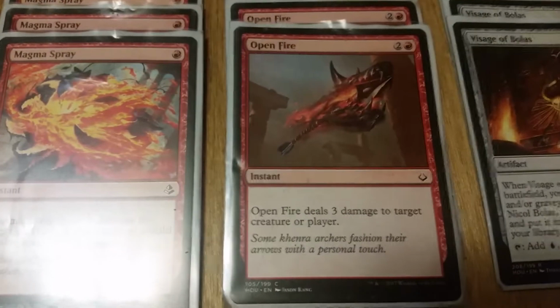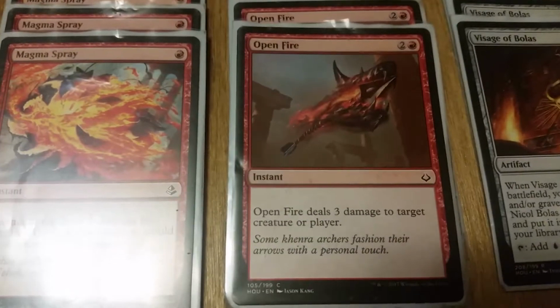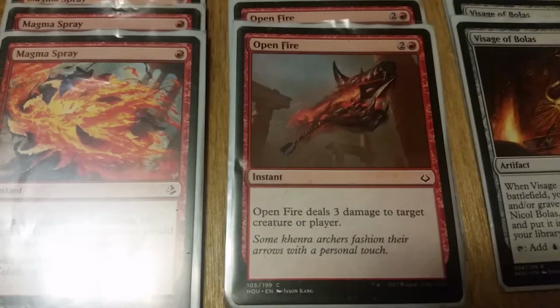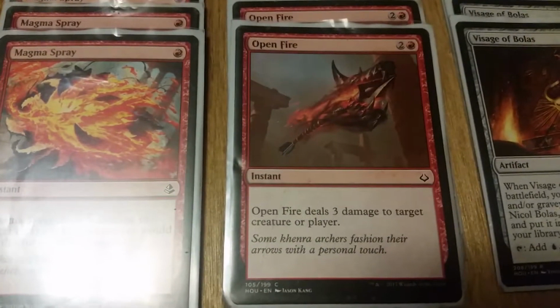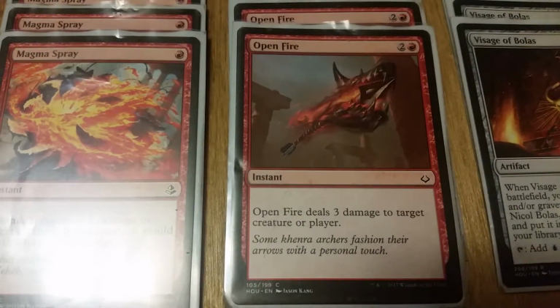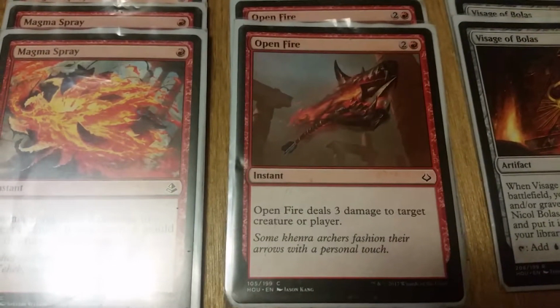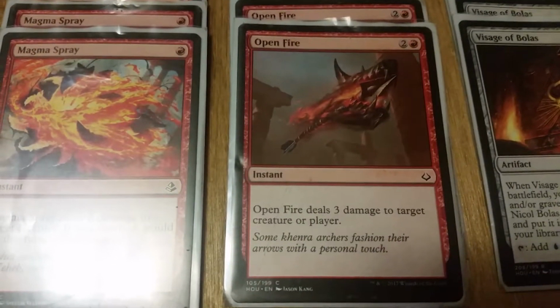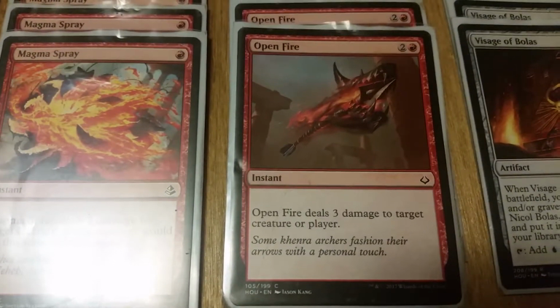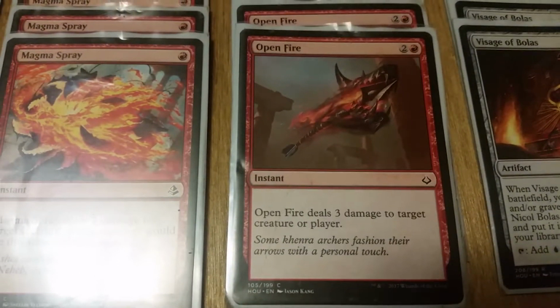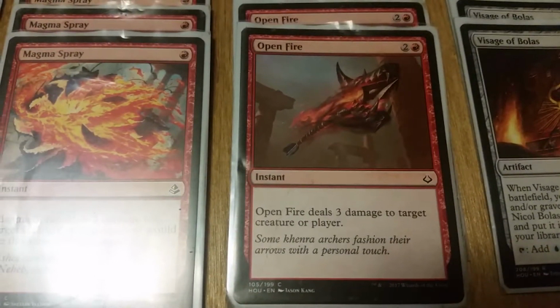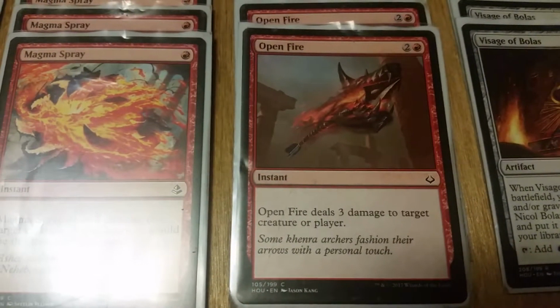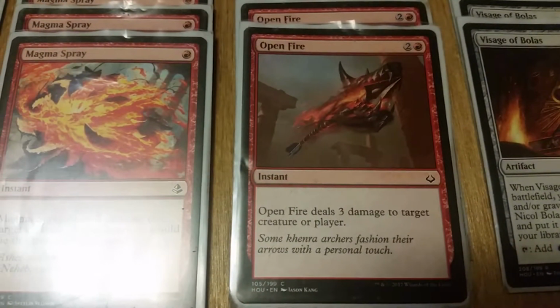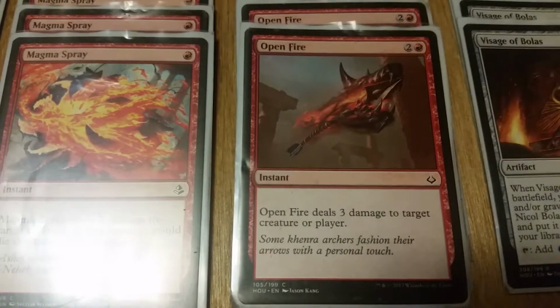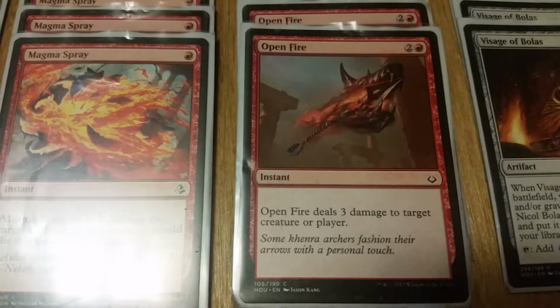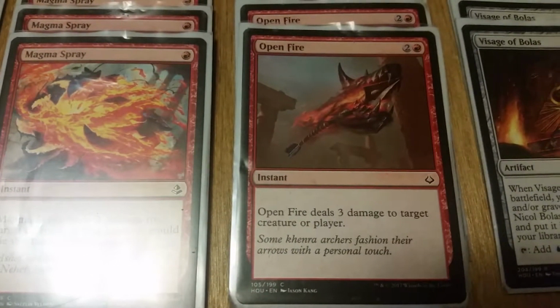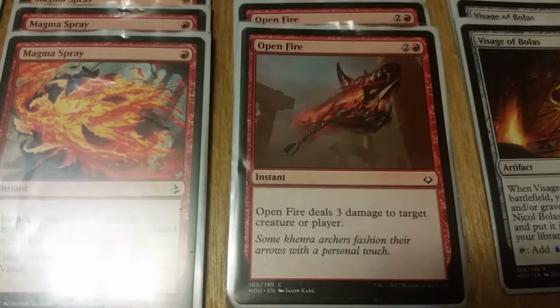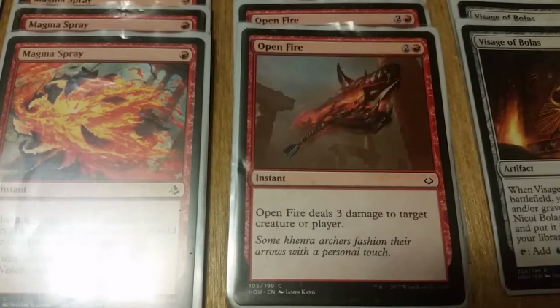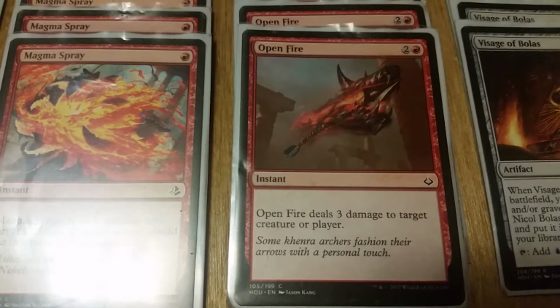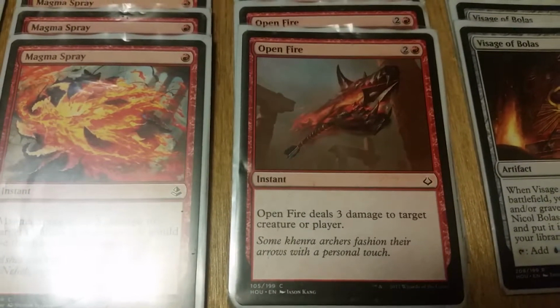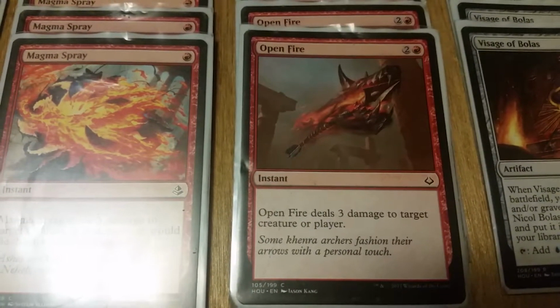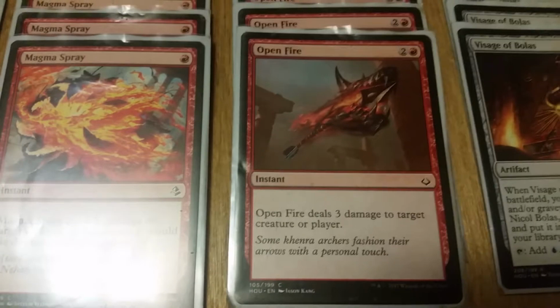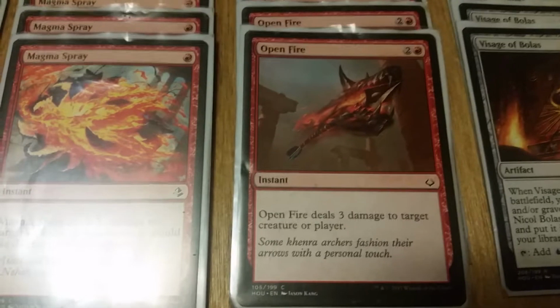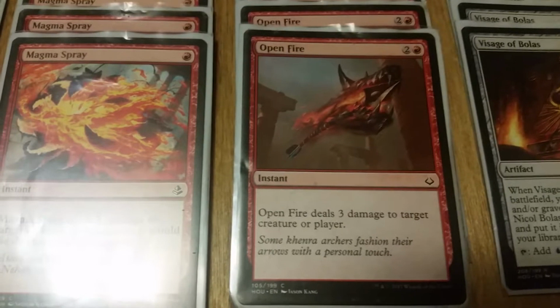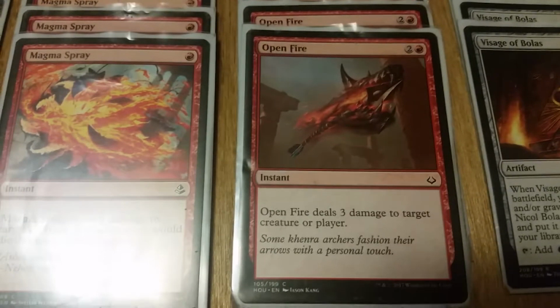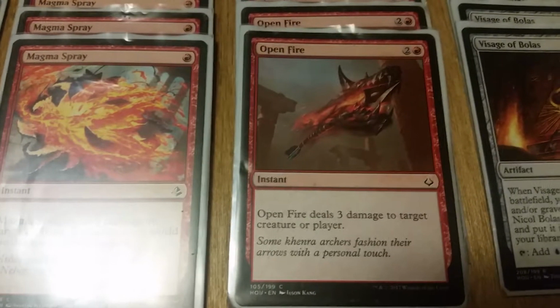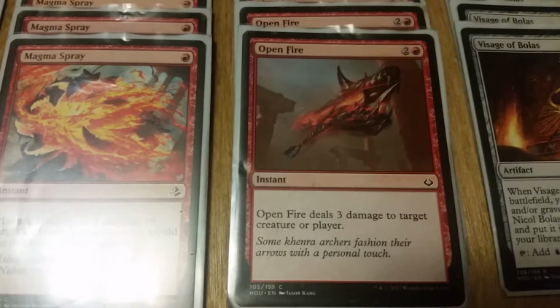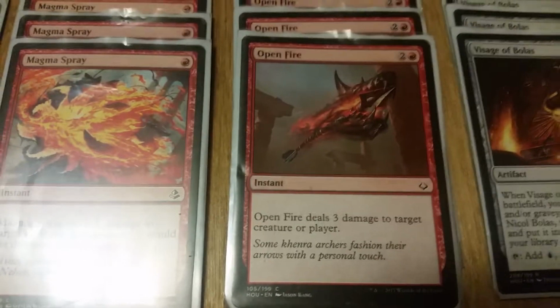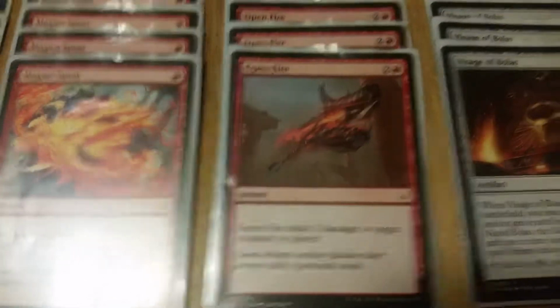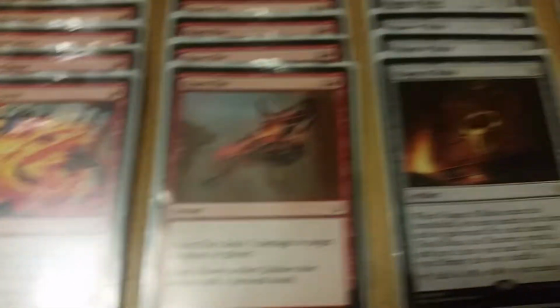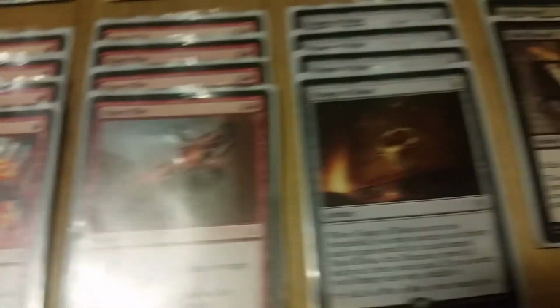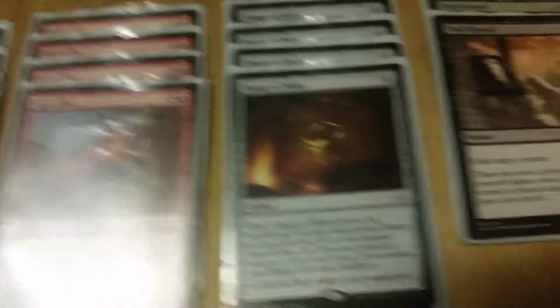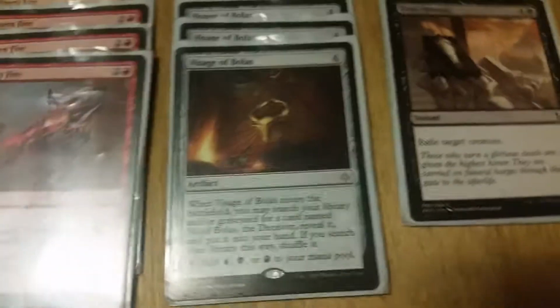Open Fire is one red, two colorless instant — deals three damage to target creature or player.